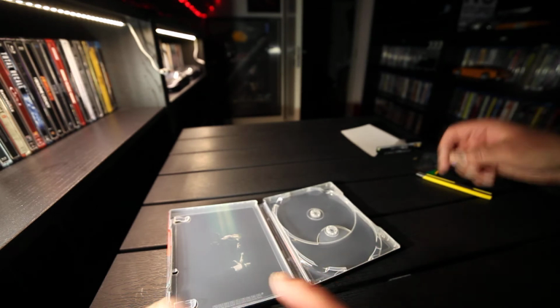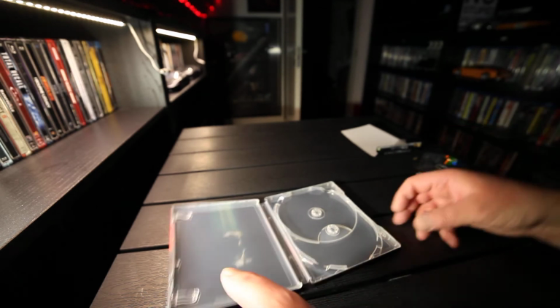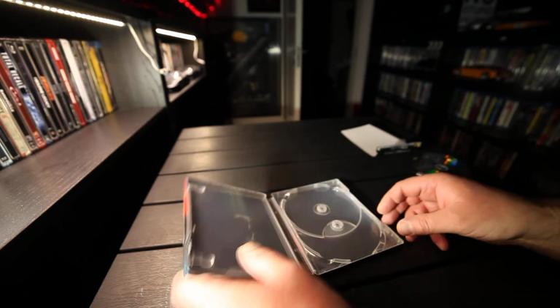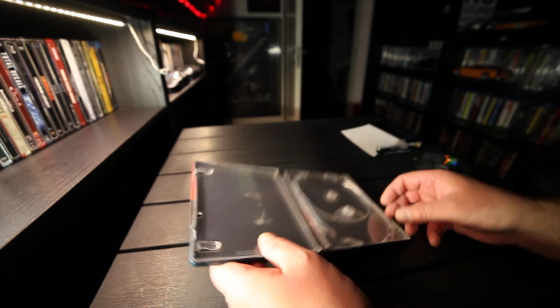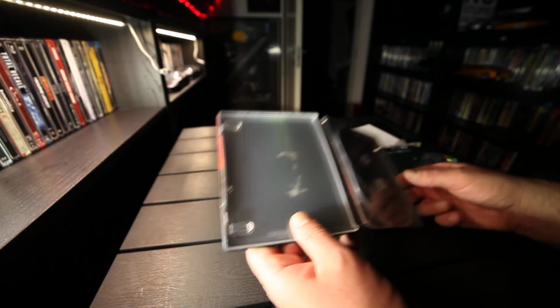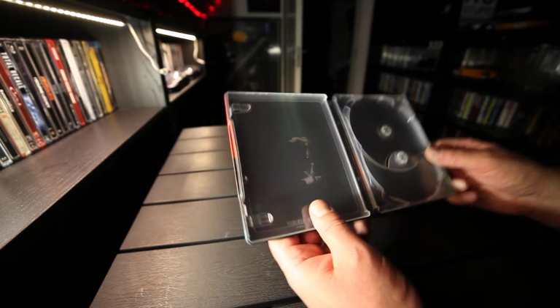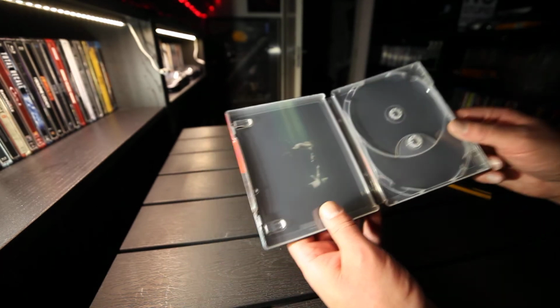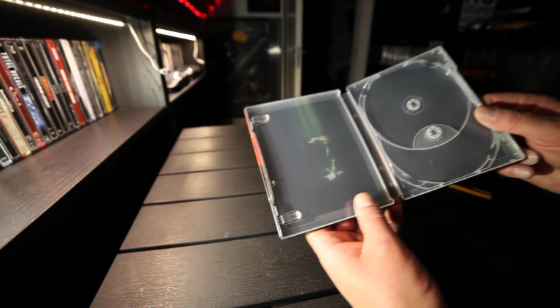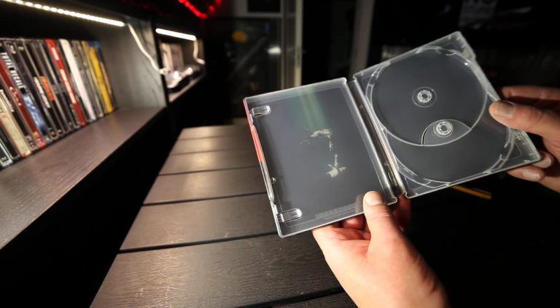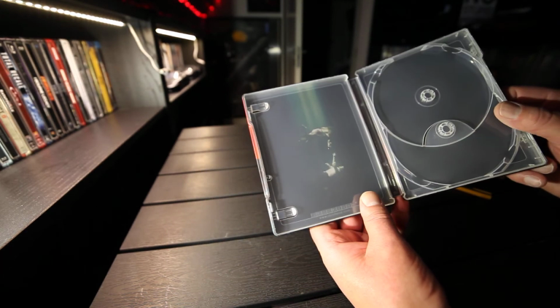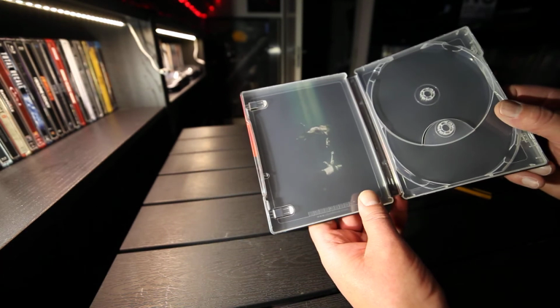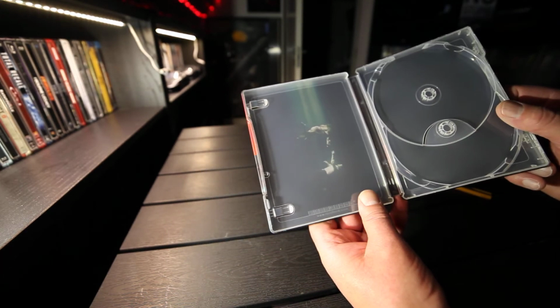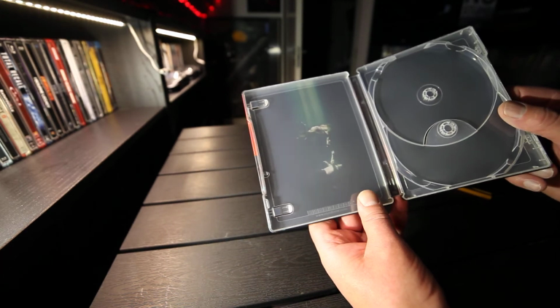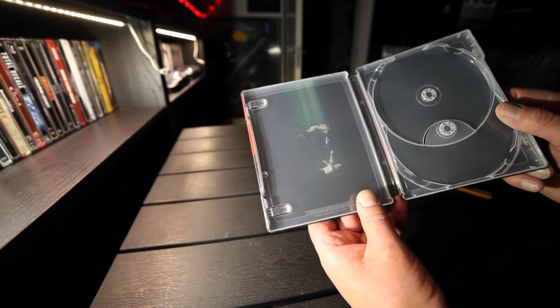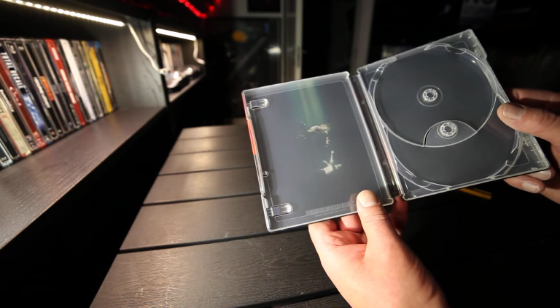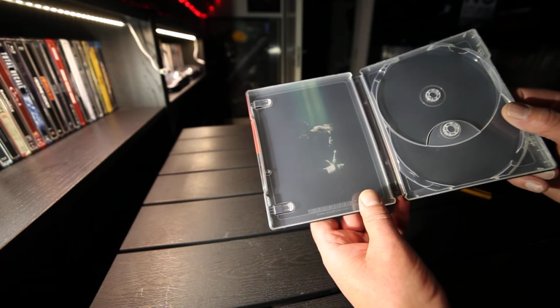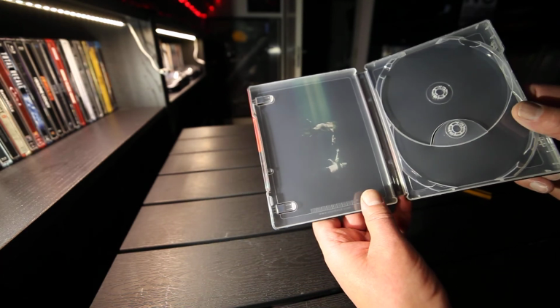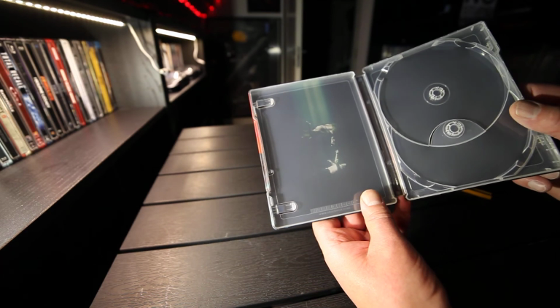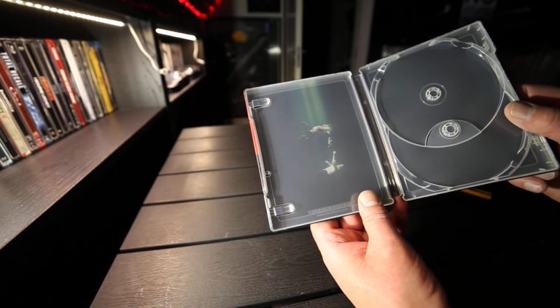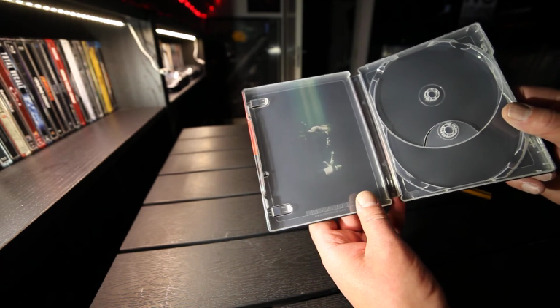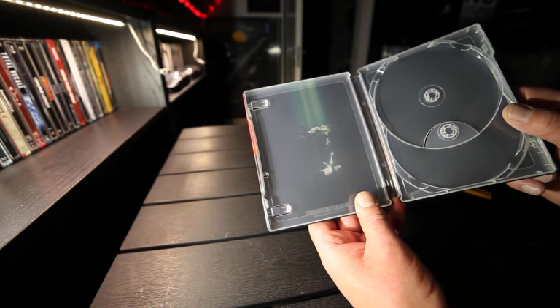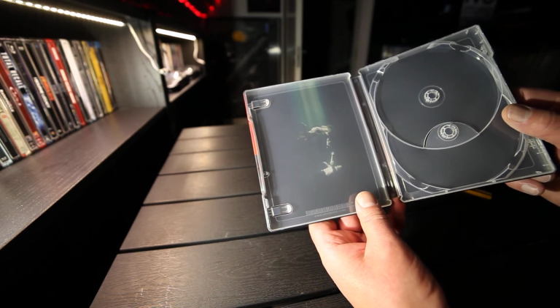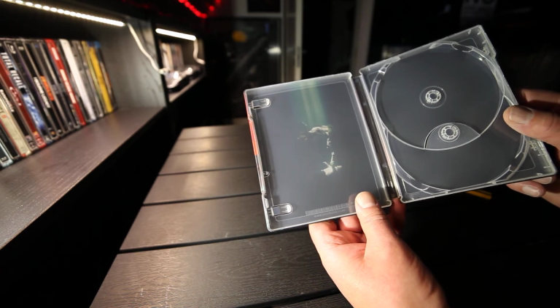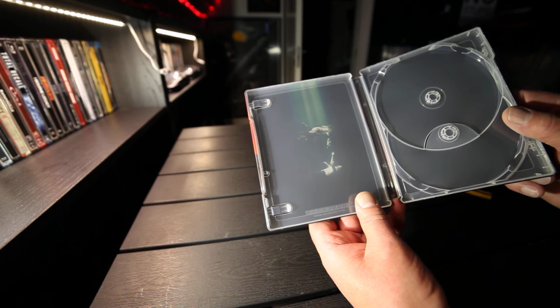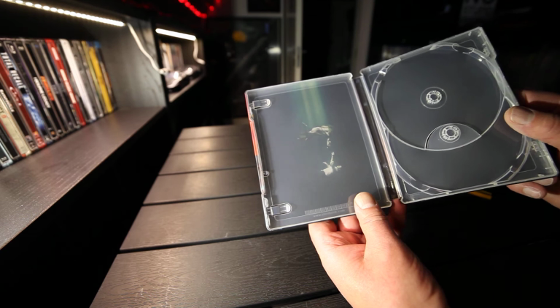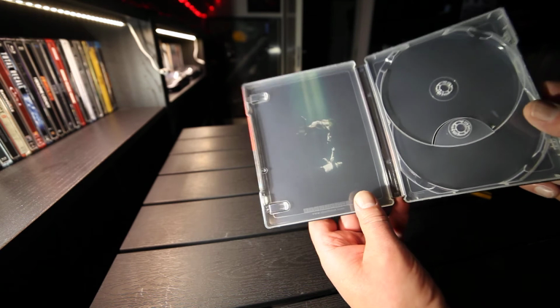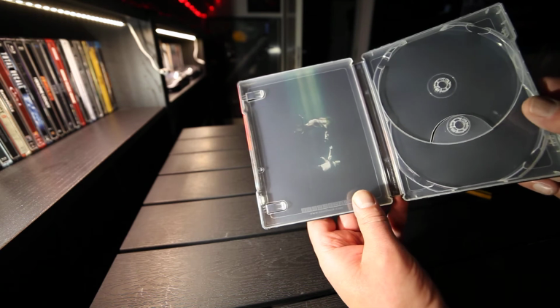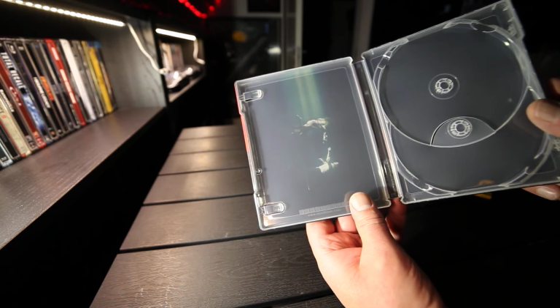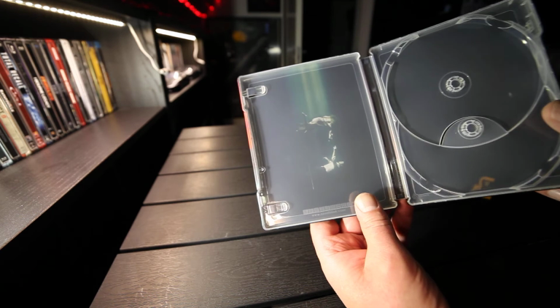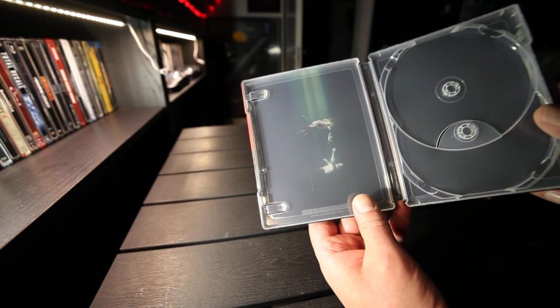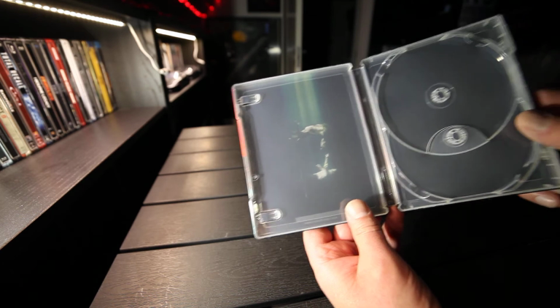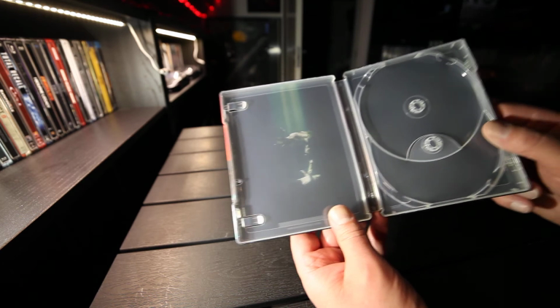Inside we have some art. That's all we get.